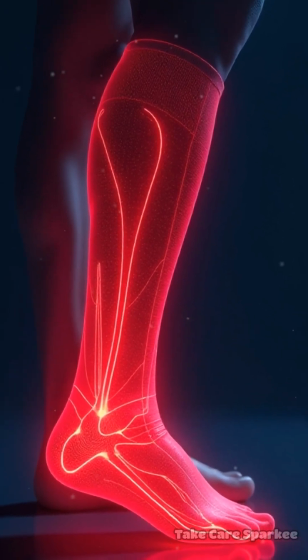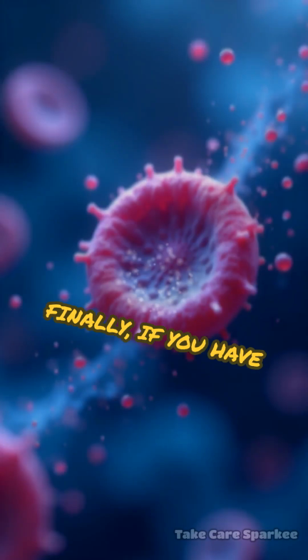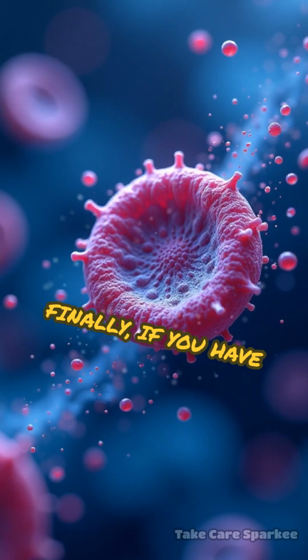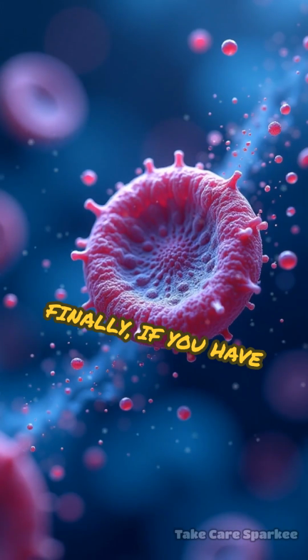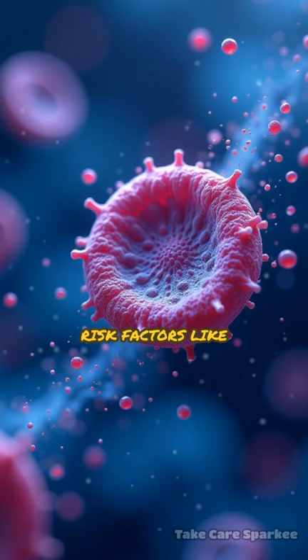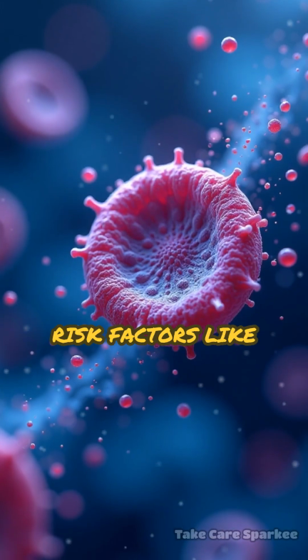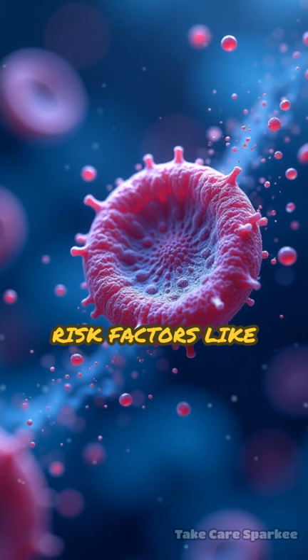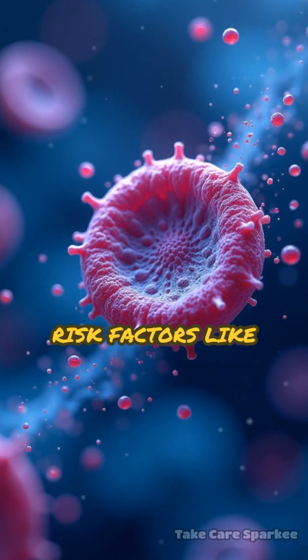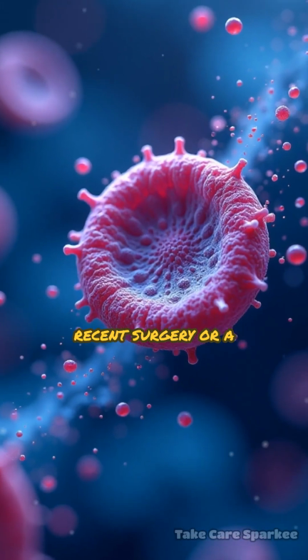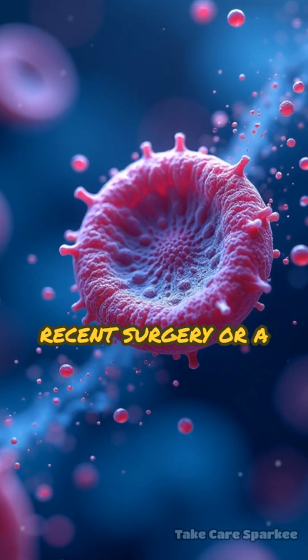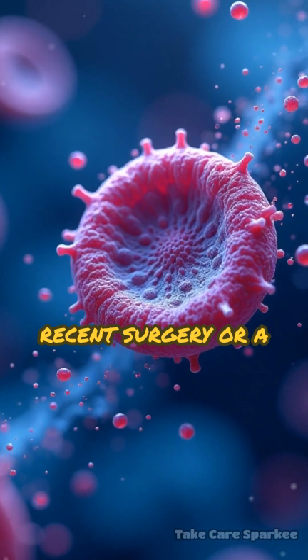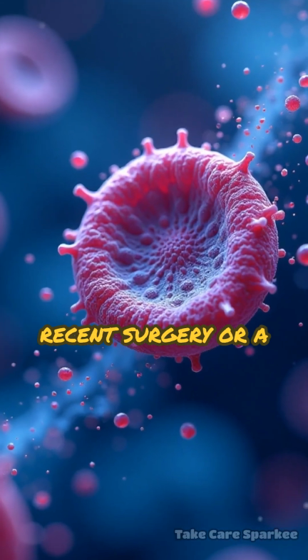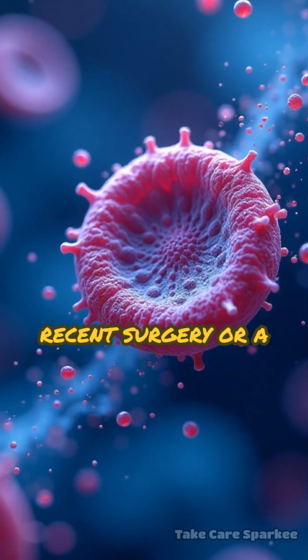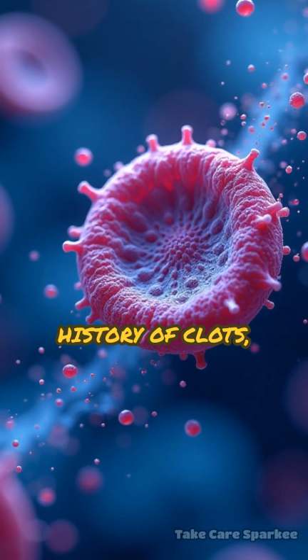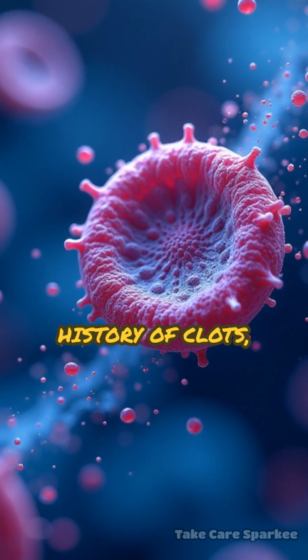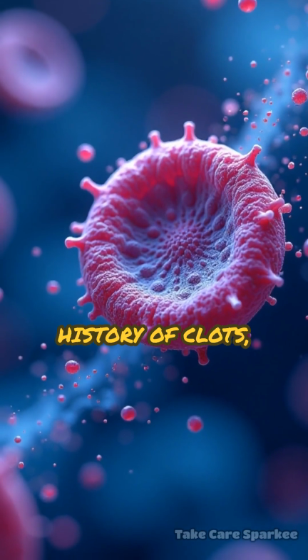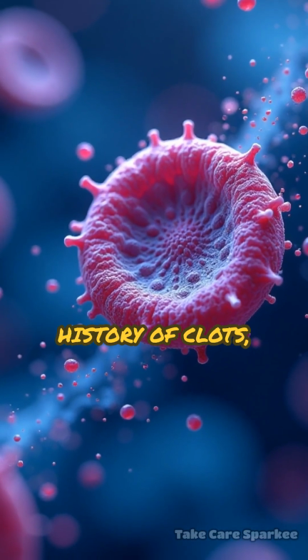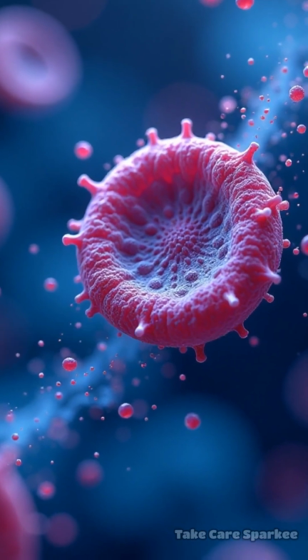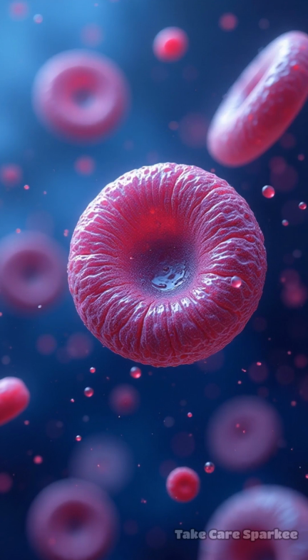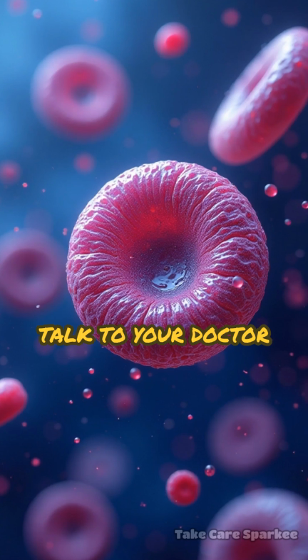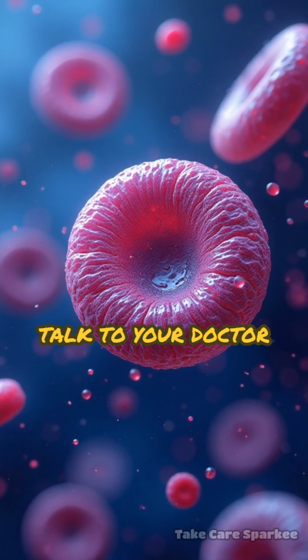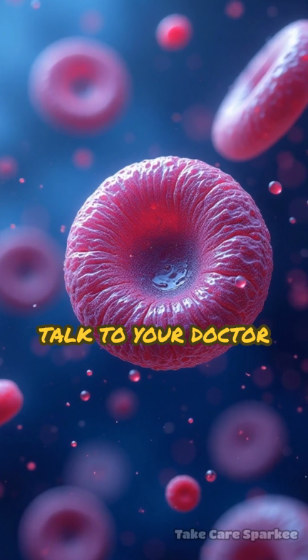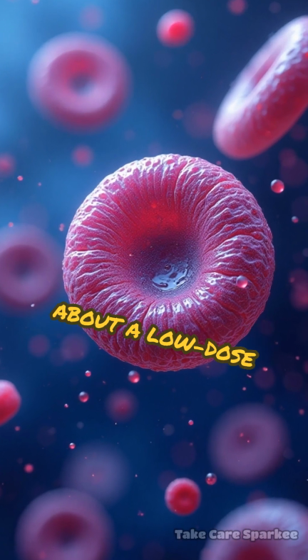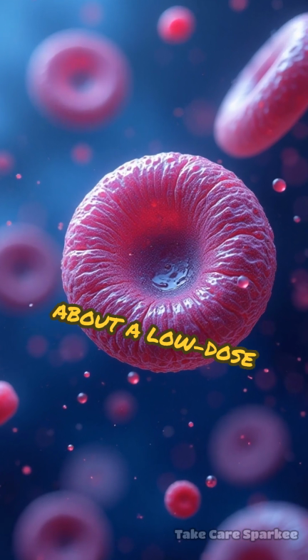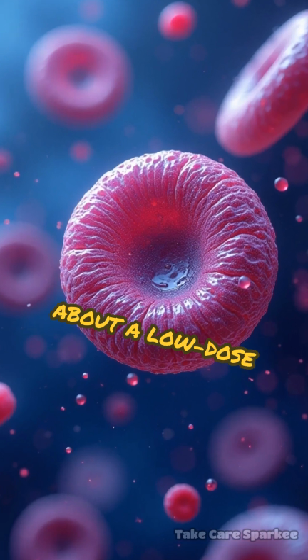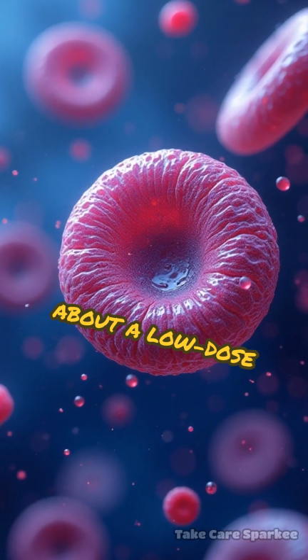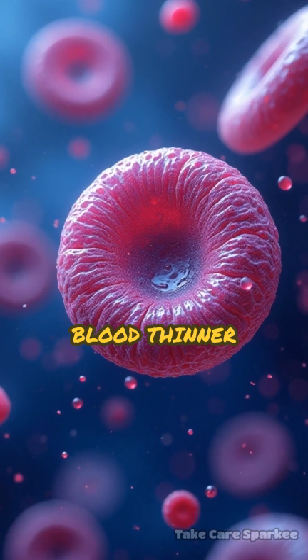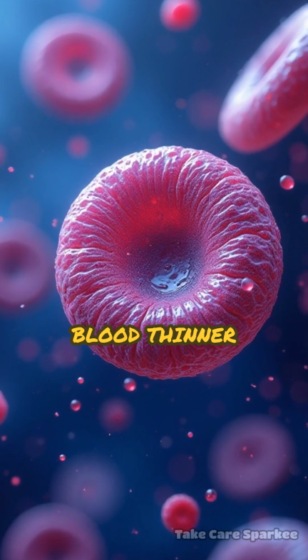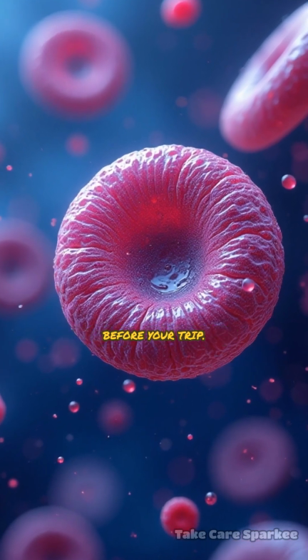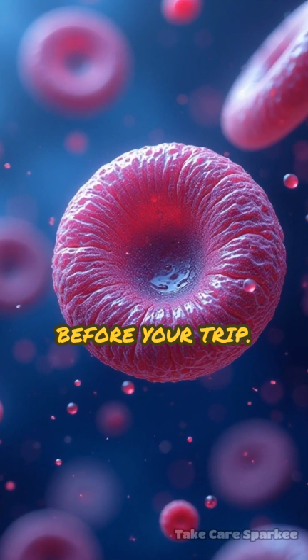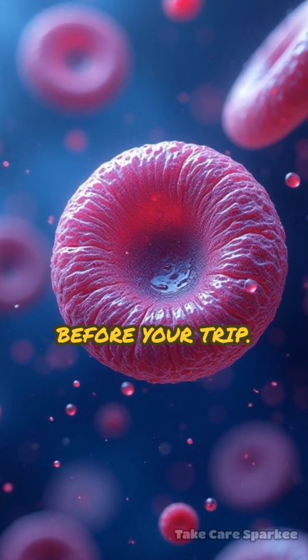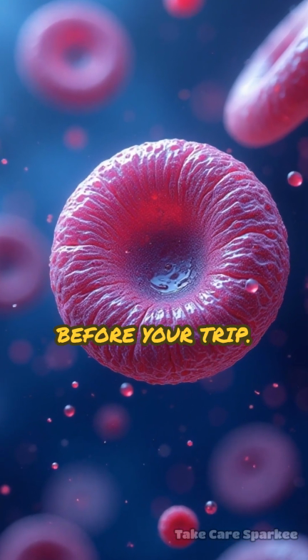Finally, if you have risk factors like recent surgery or a history of clots, talk to your doctor about a low-dose blood thinner before your trip.